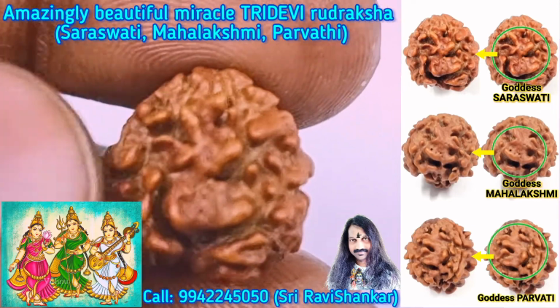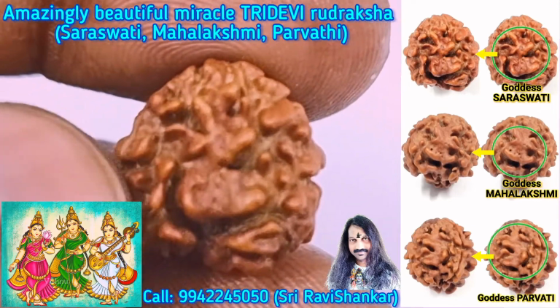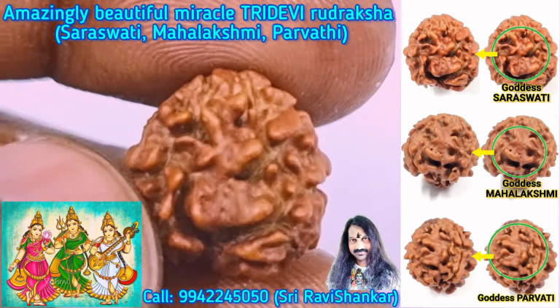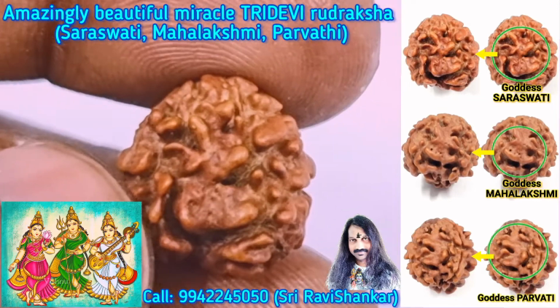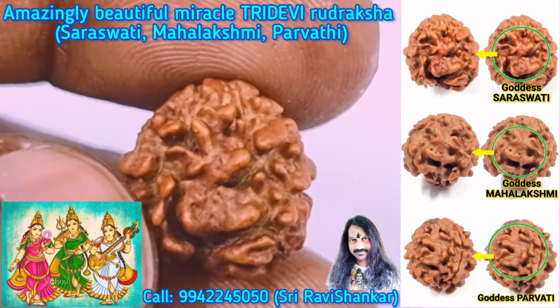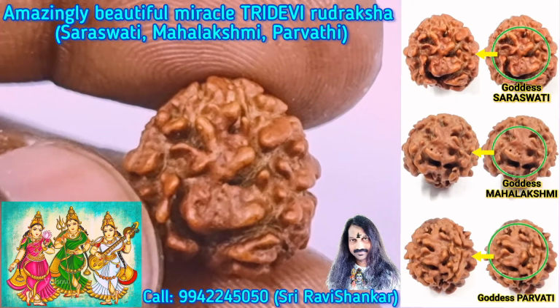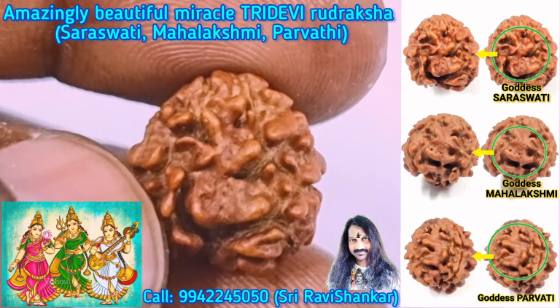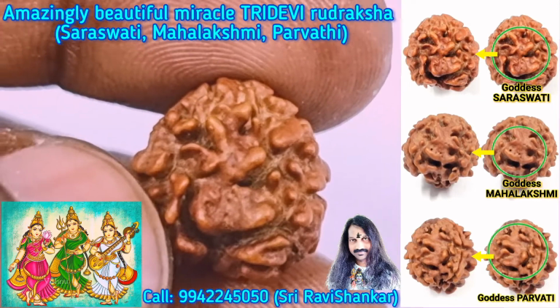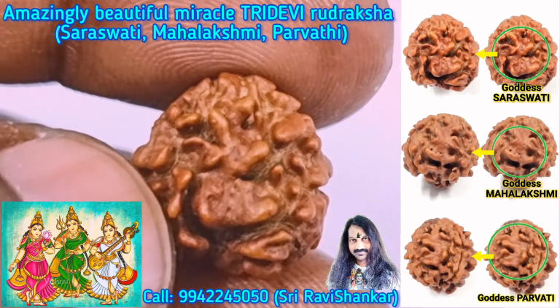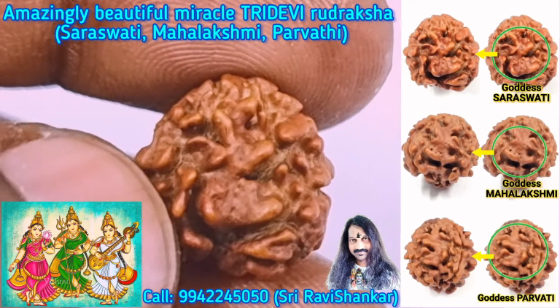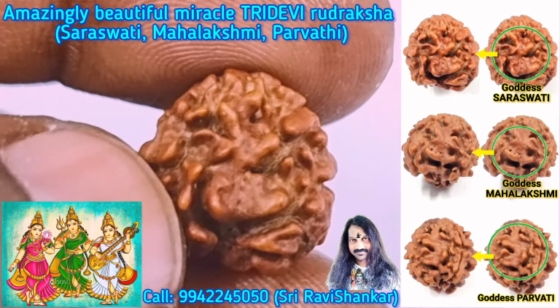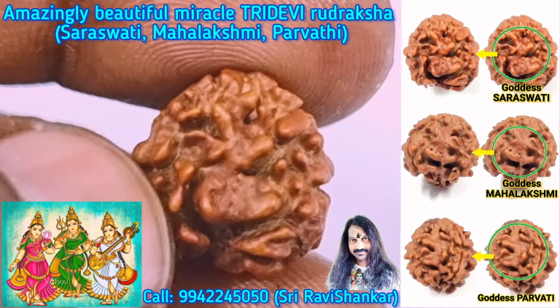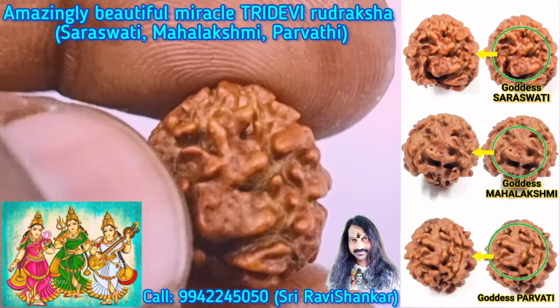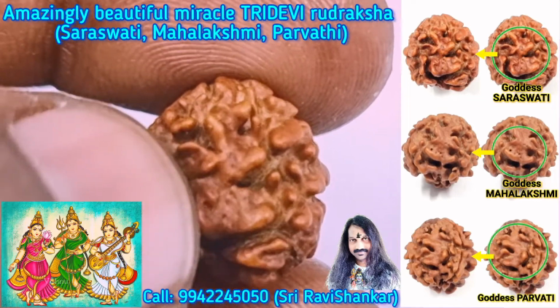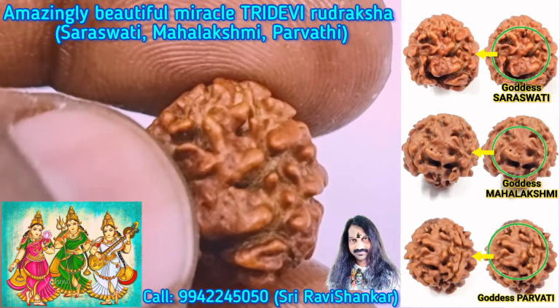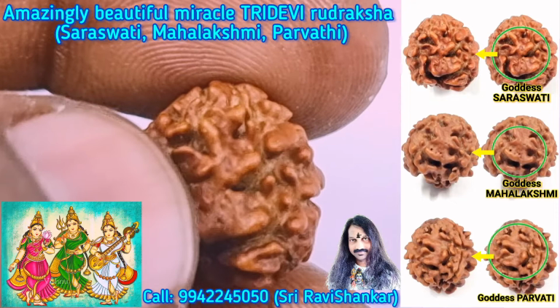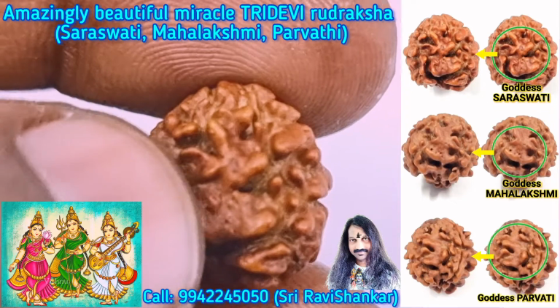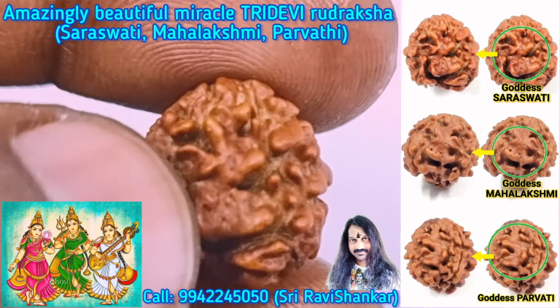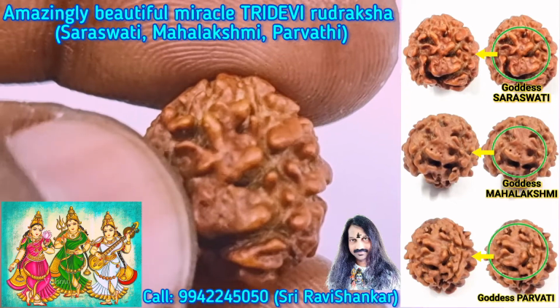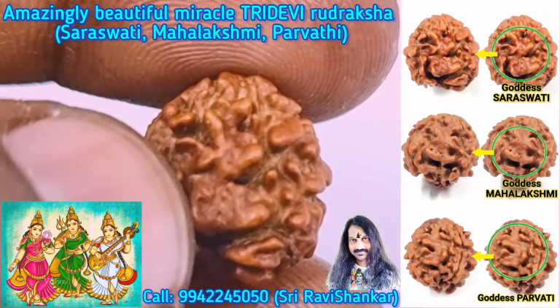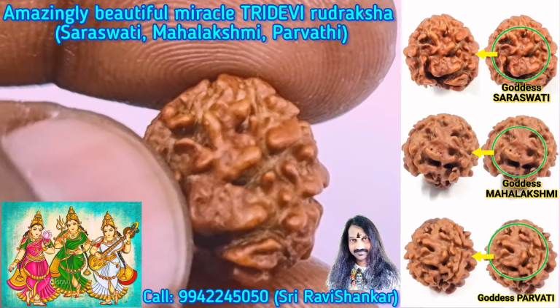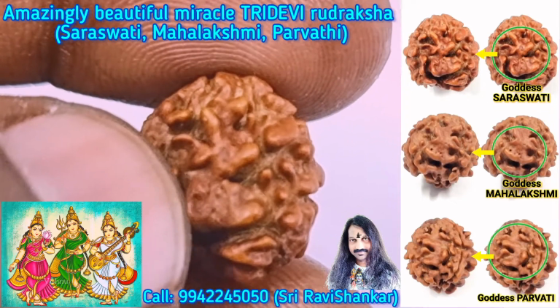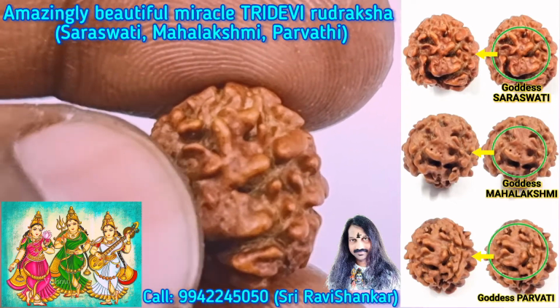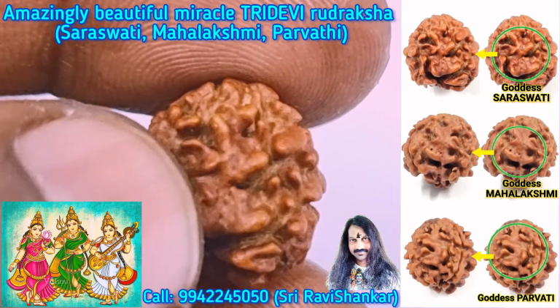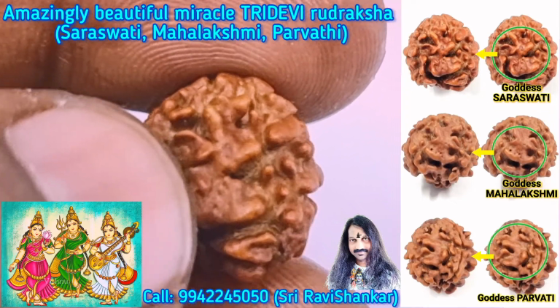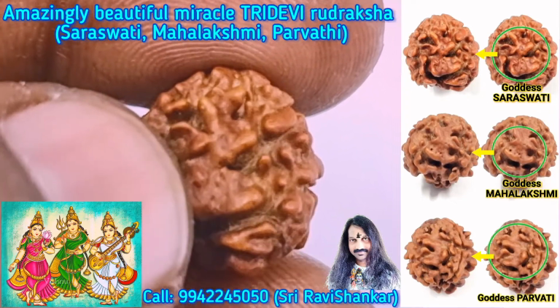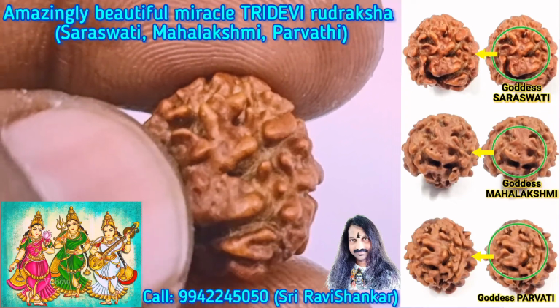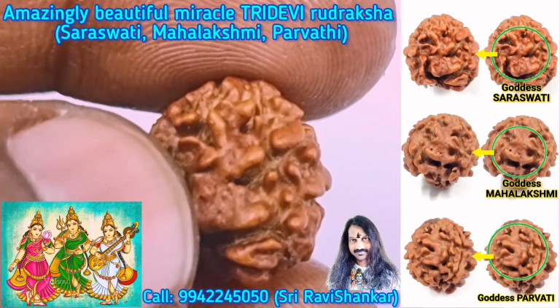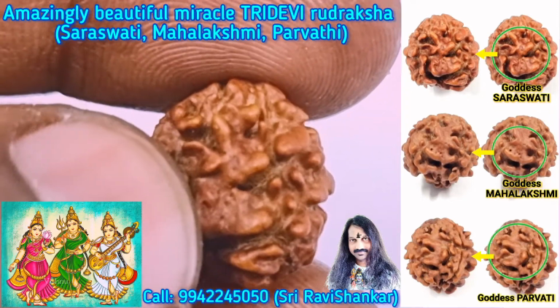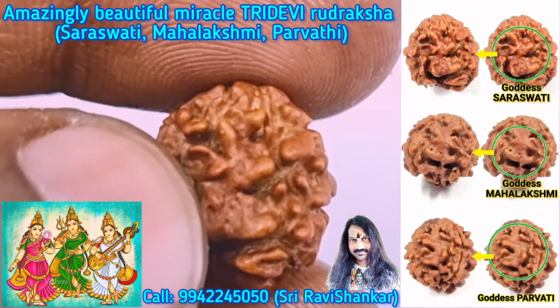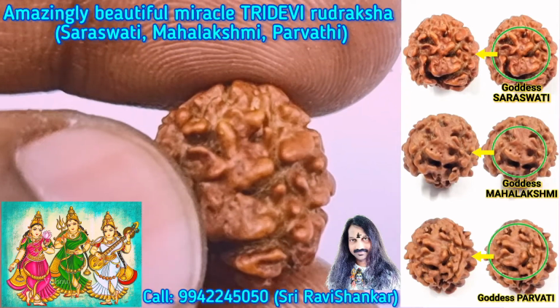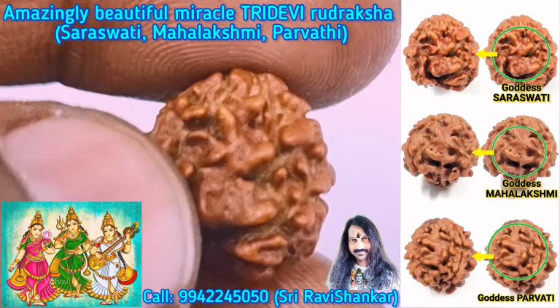It is a beautiful image of Goddess Saraswati with Veena, having the Veena and playing the Veena. Amazing image.